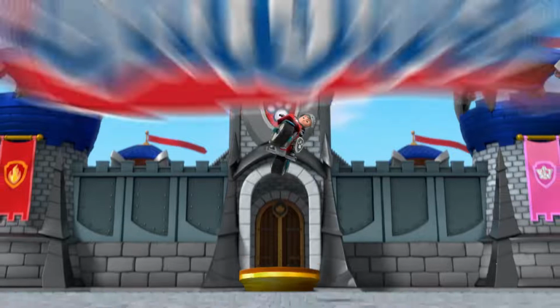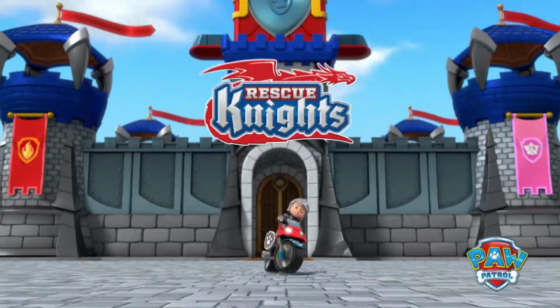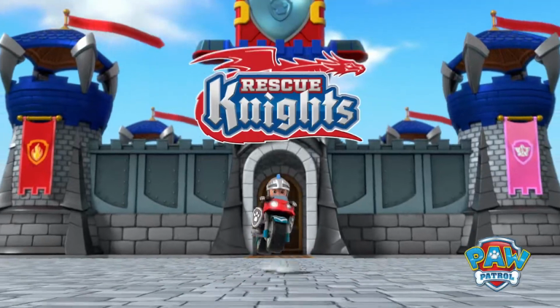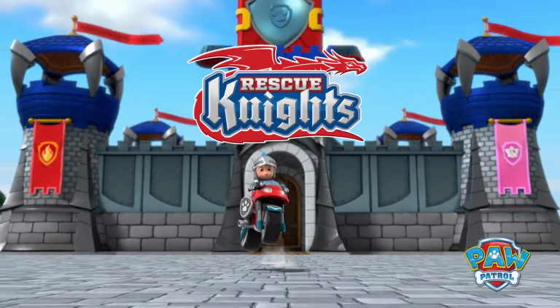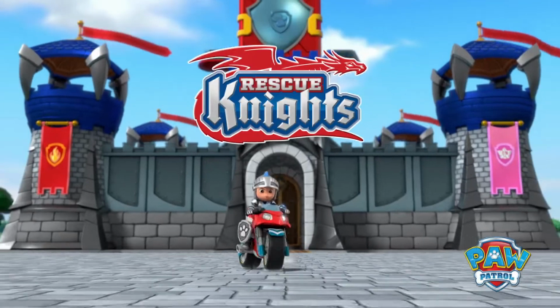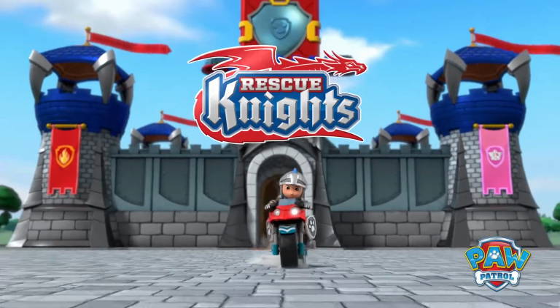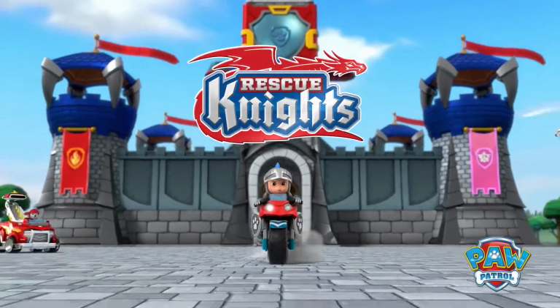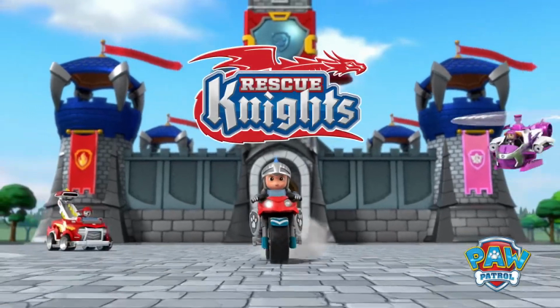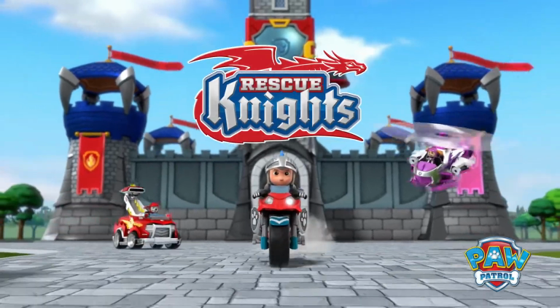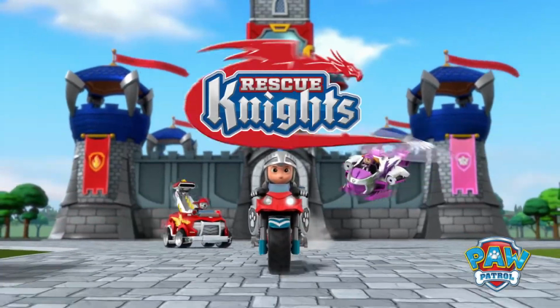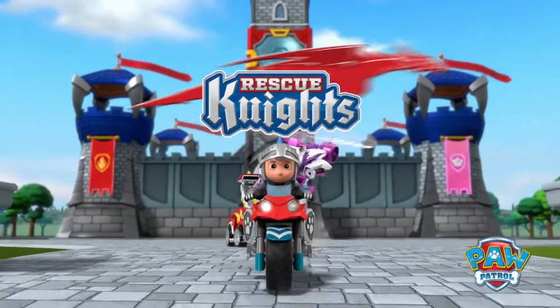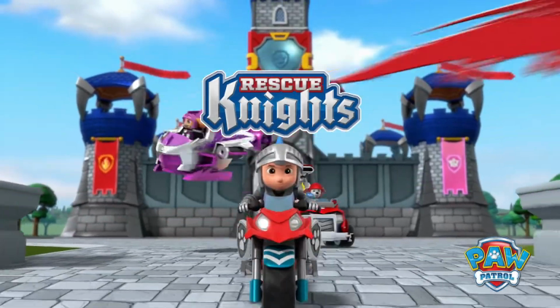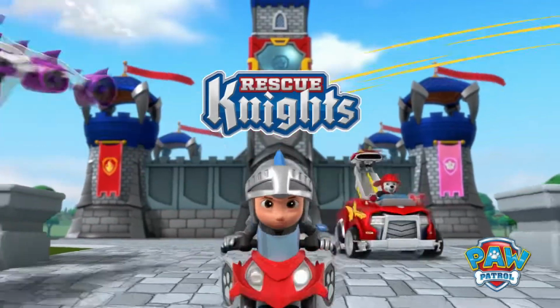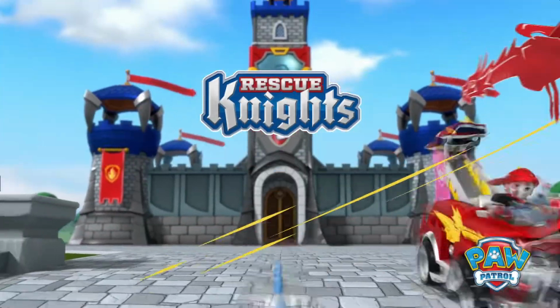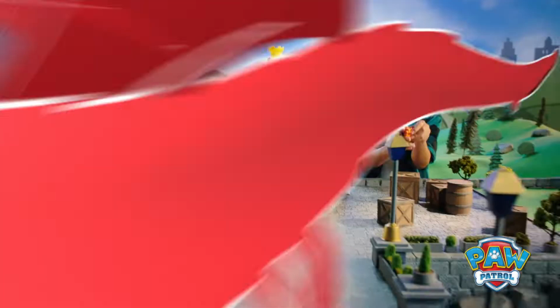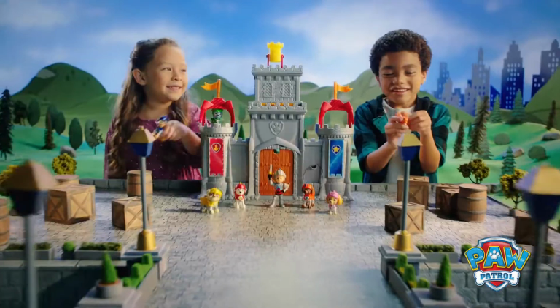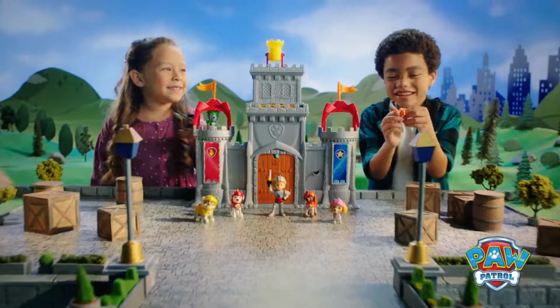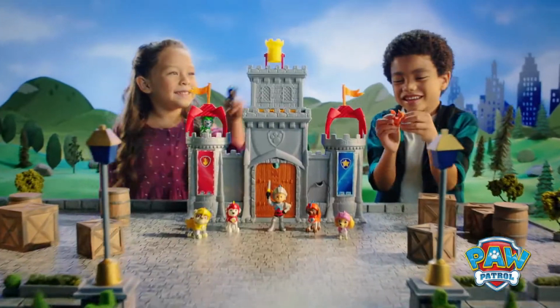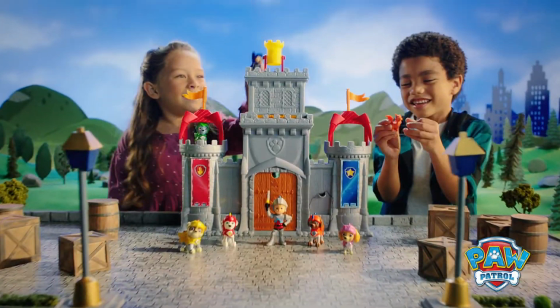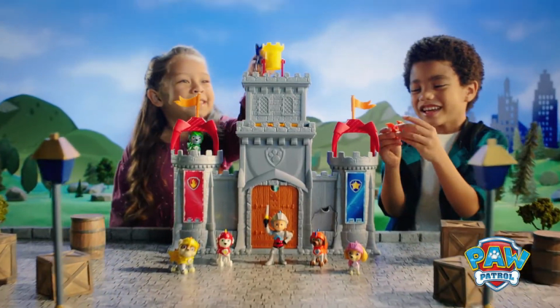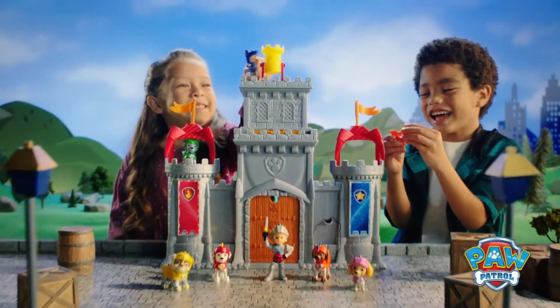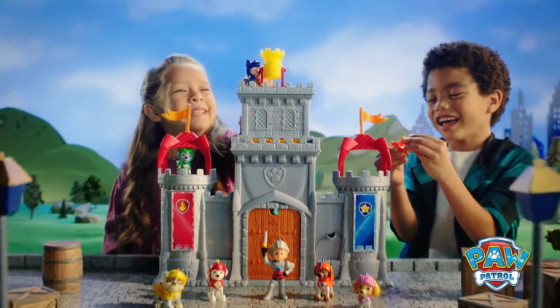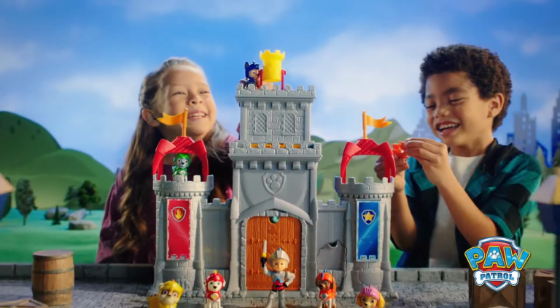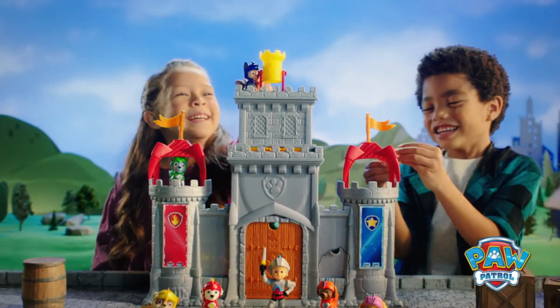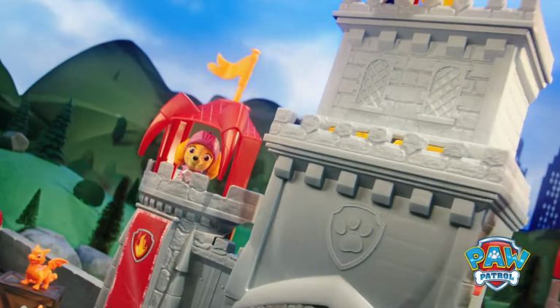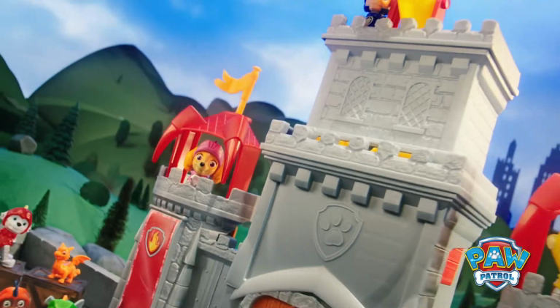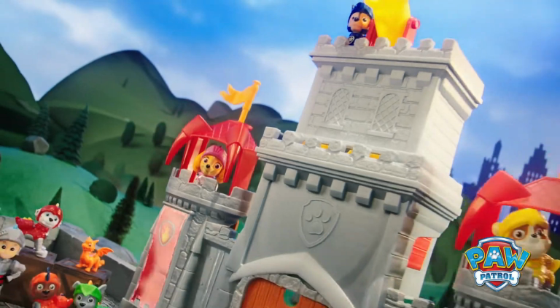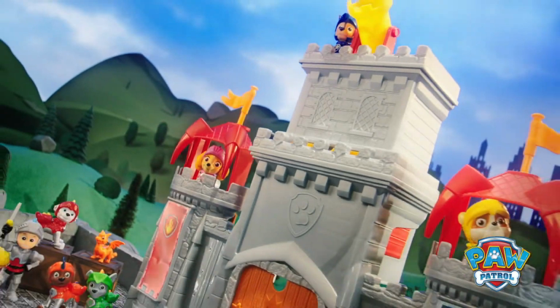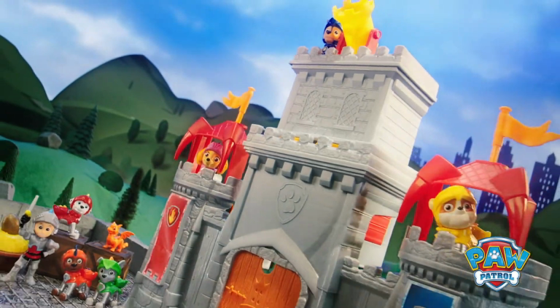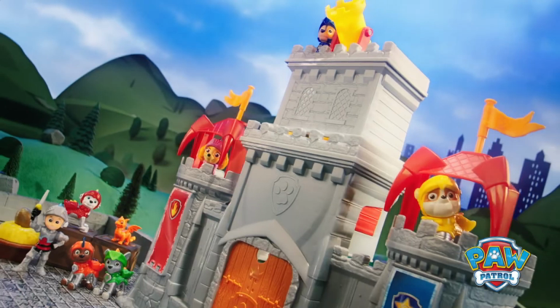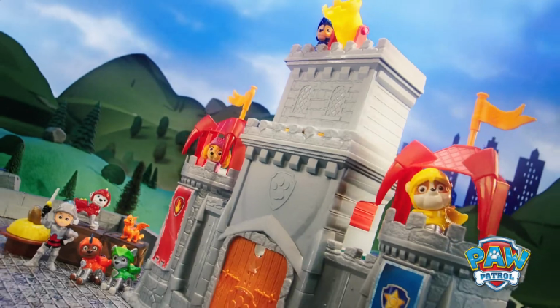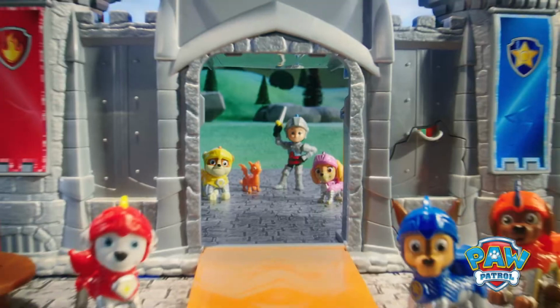PAW Patrol Rescue Knights! Introducing the new Castle HQ! Ready for epic rescues!